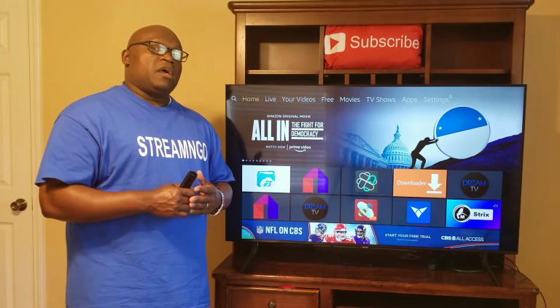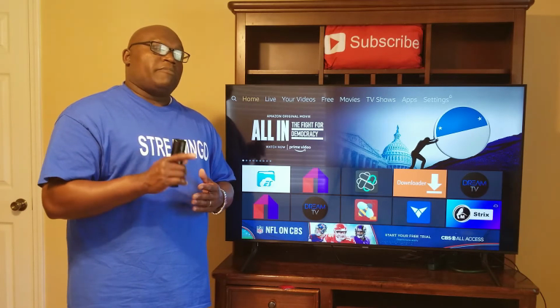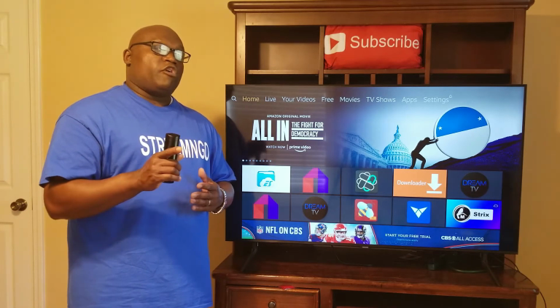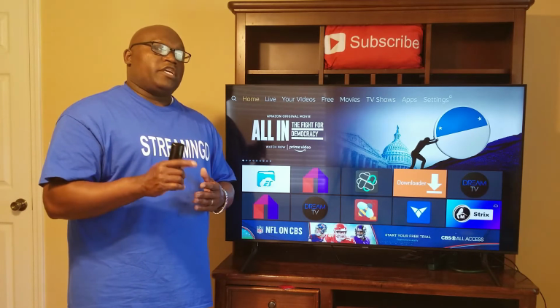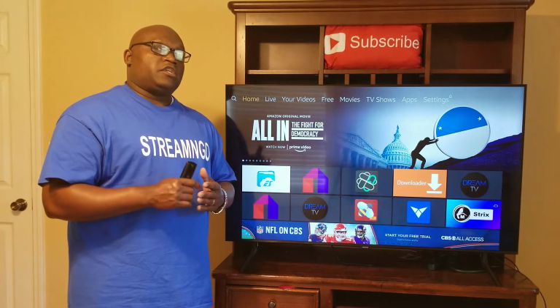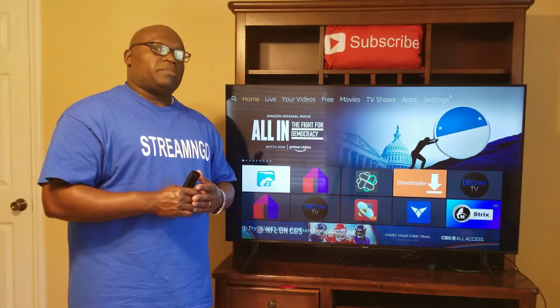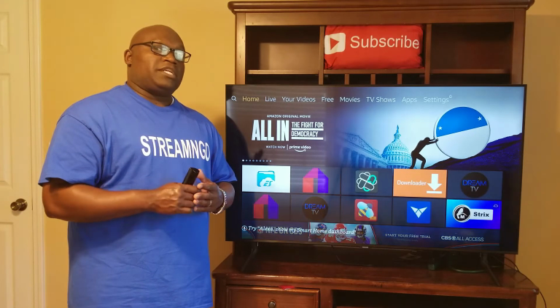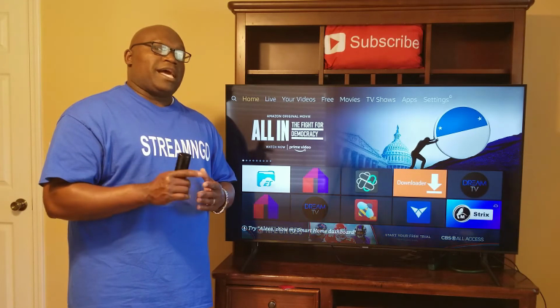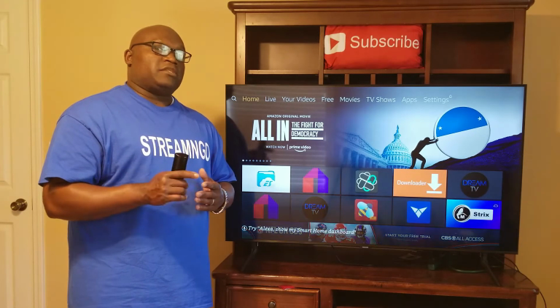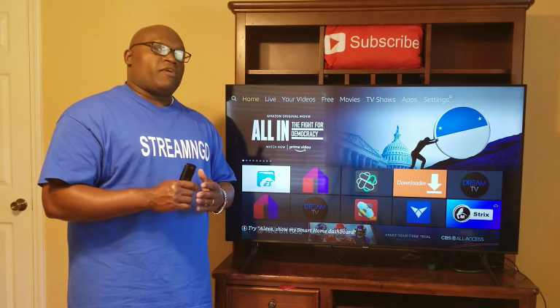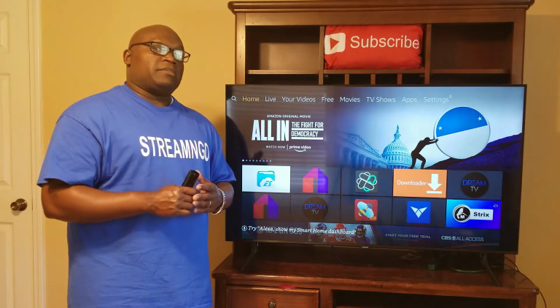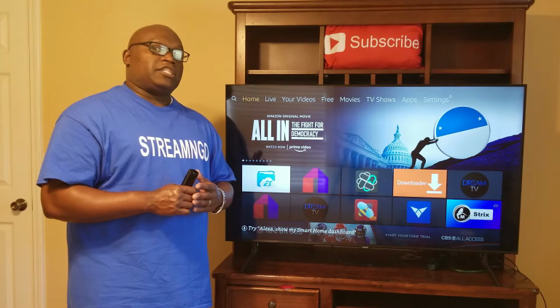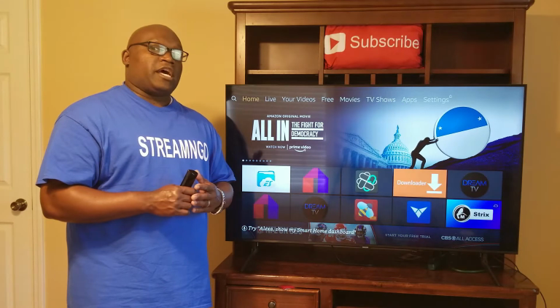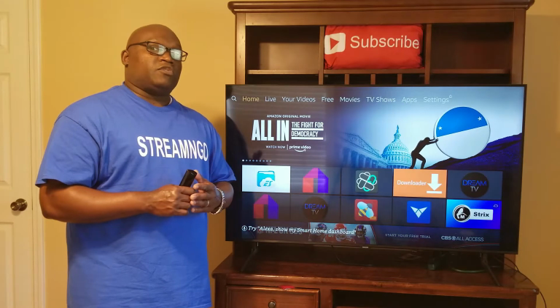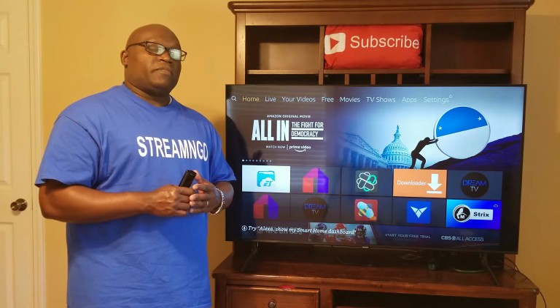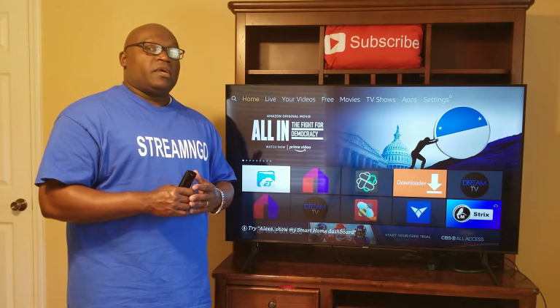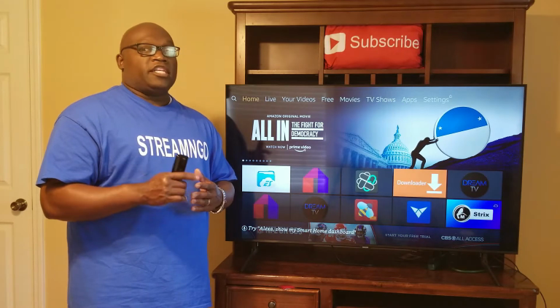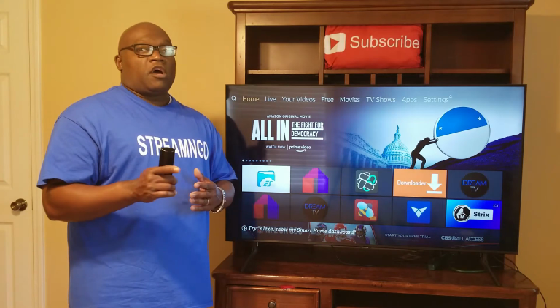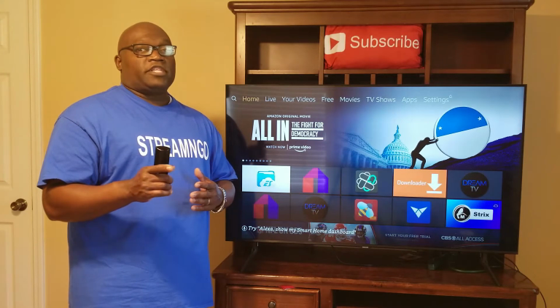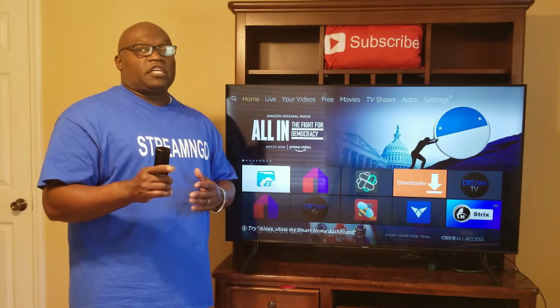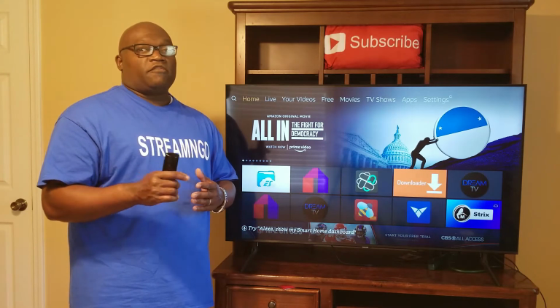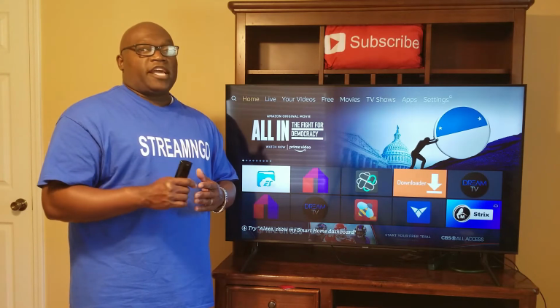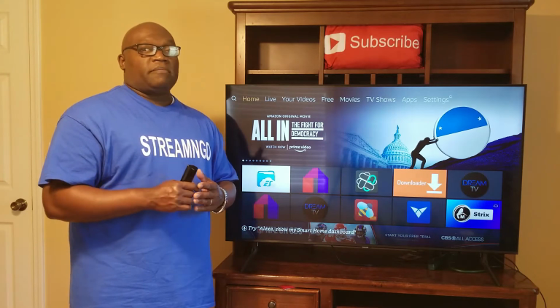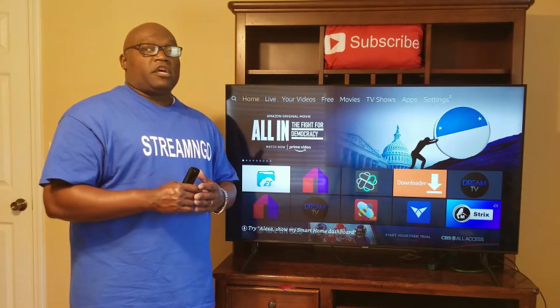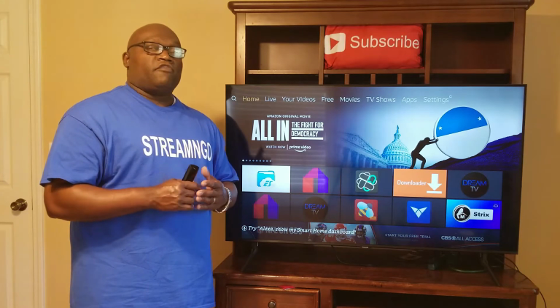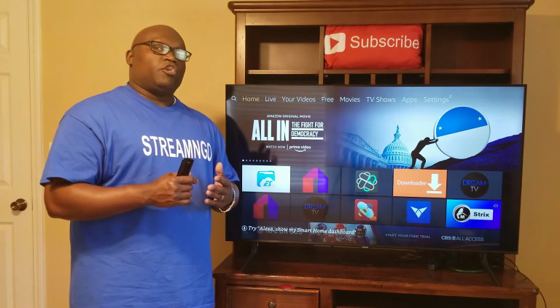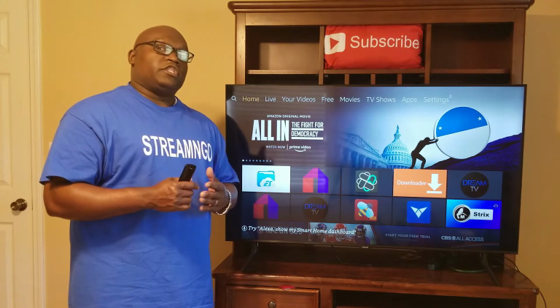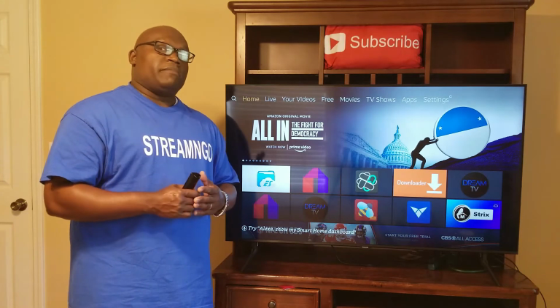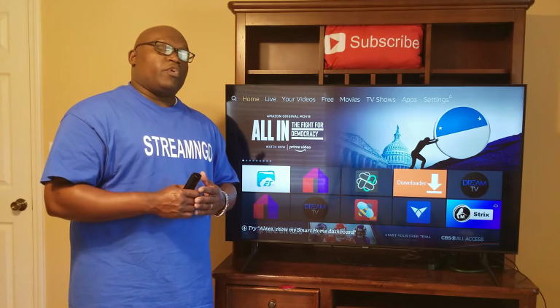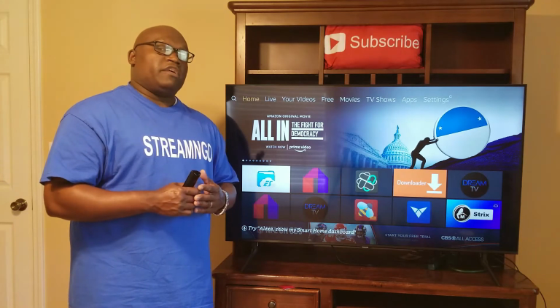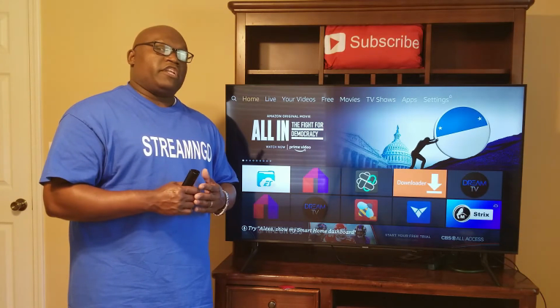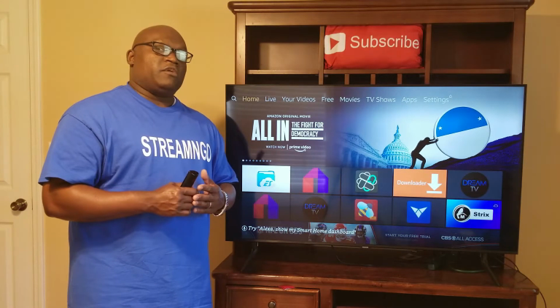But before we get started, please like and subscribe to my channel. And as always, hit that notification bell so you can receive my weekly videos.